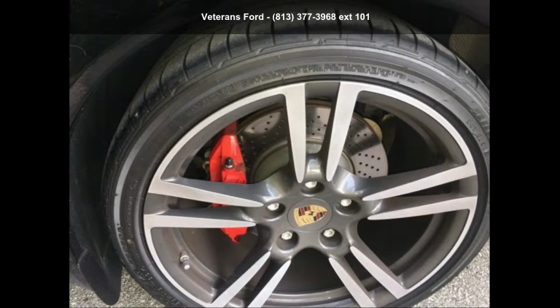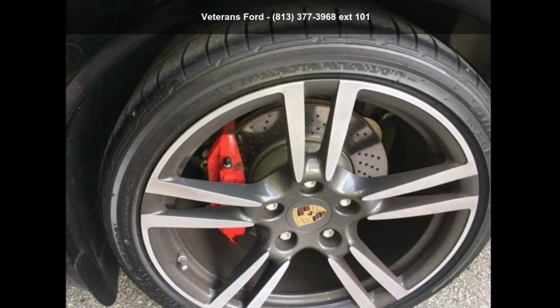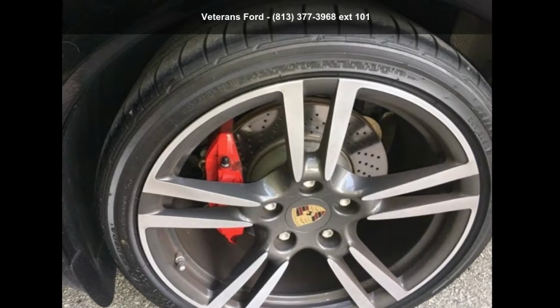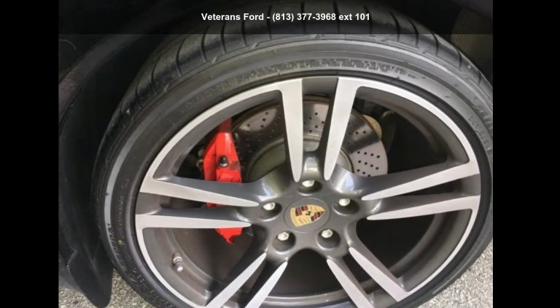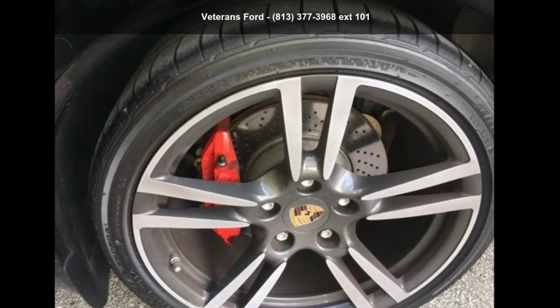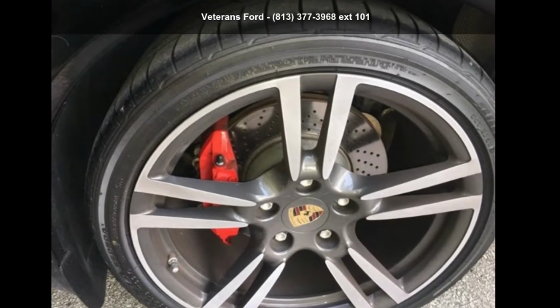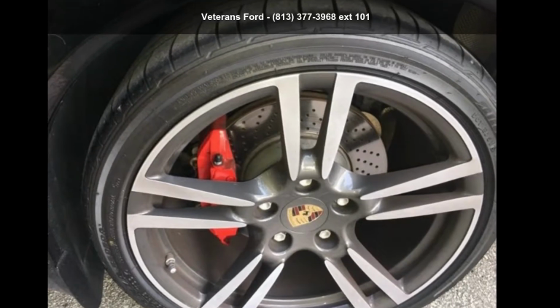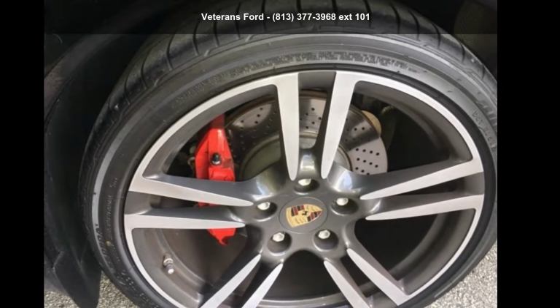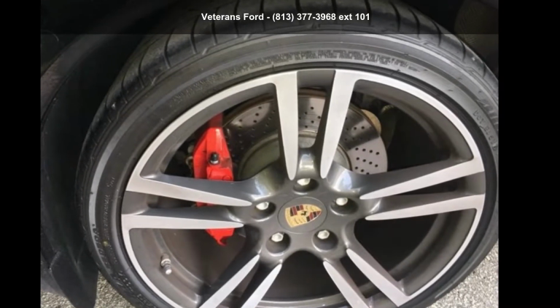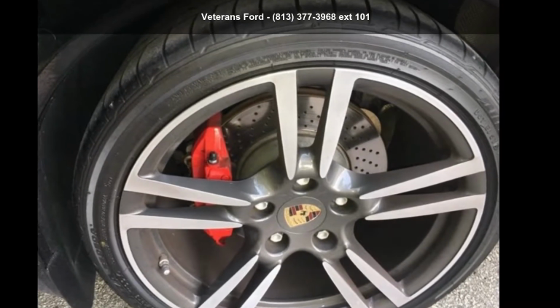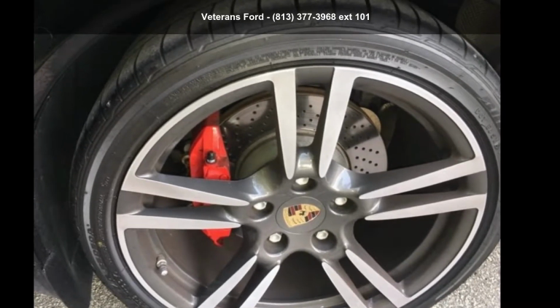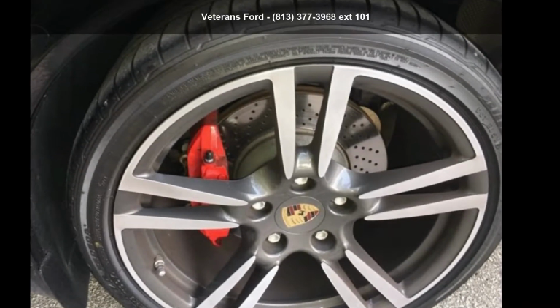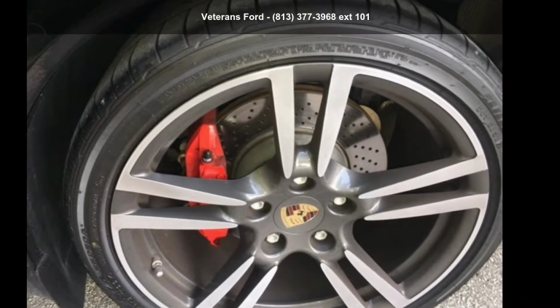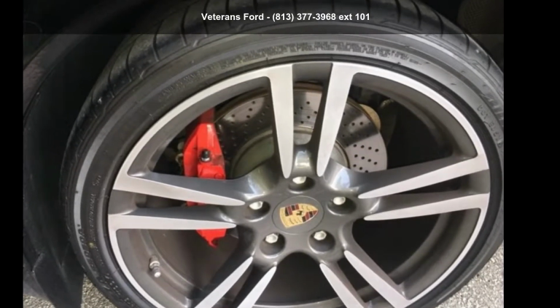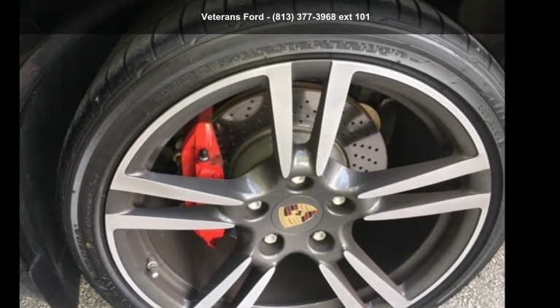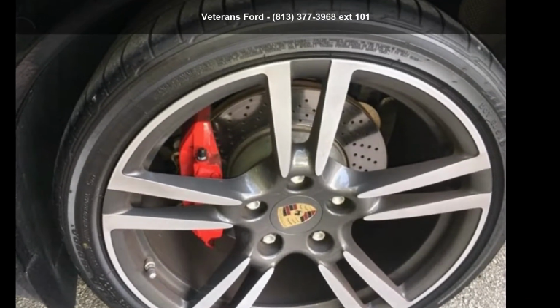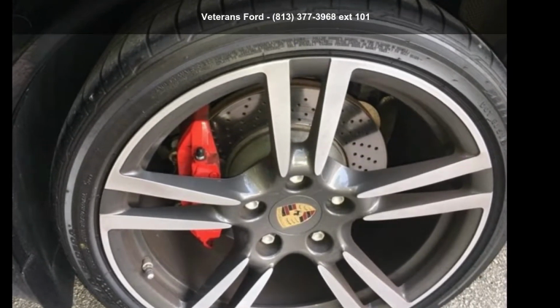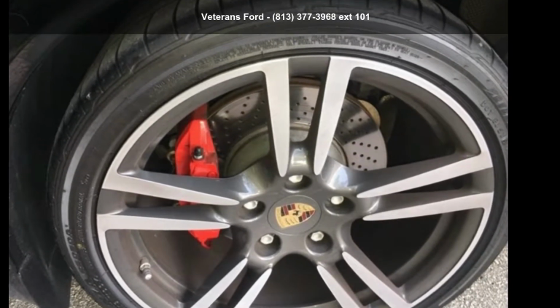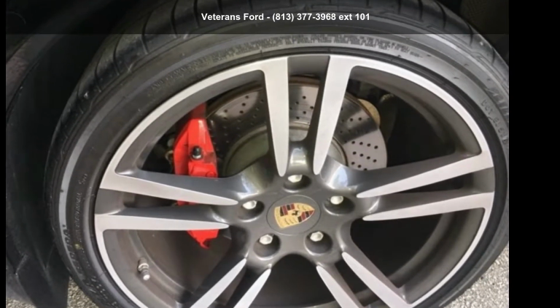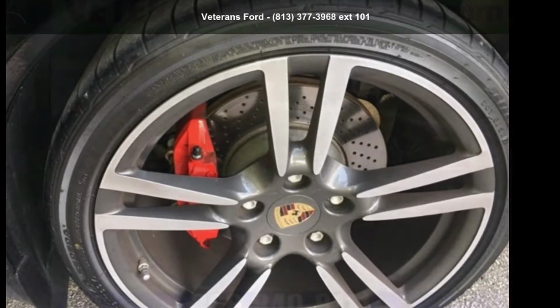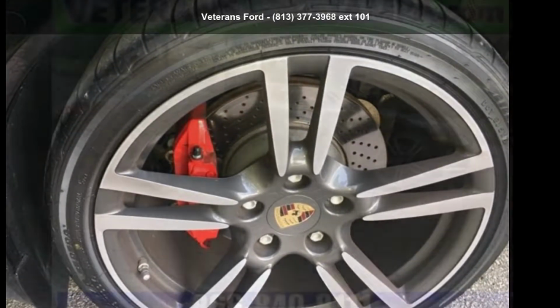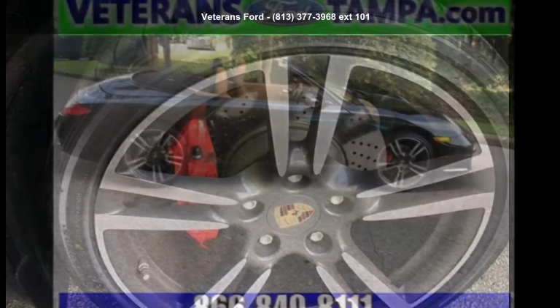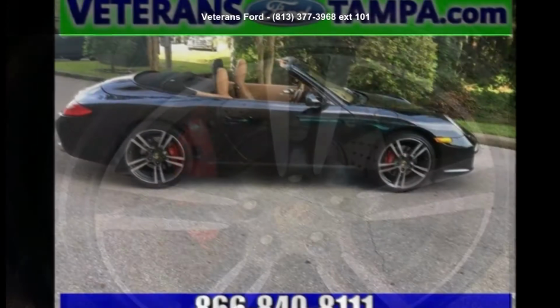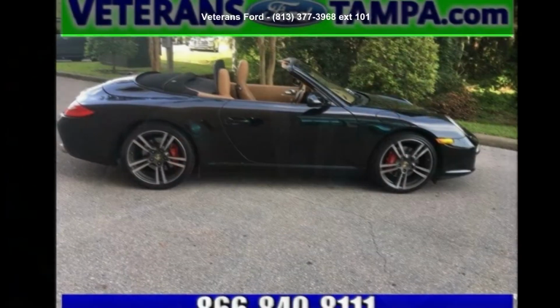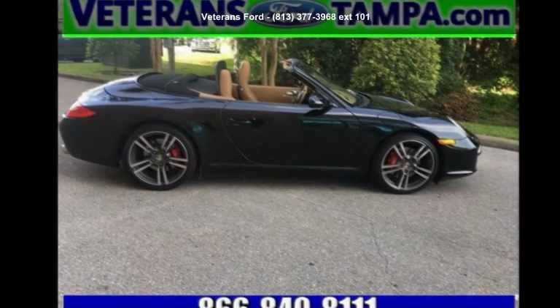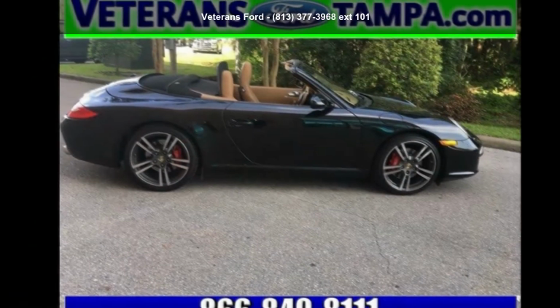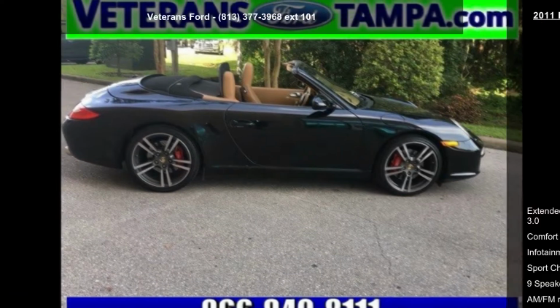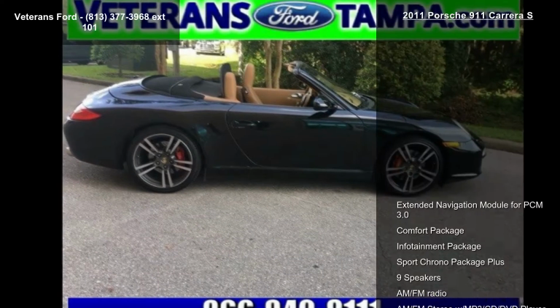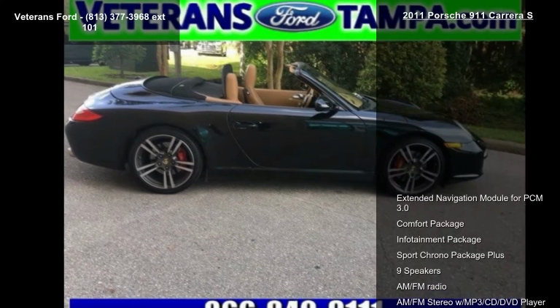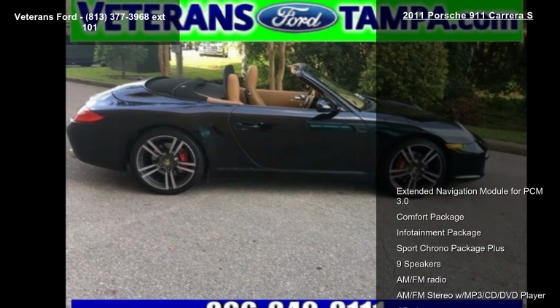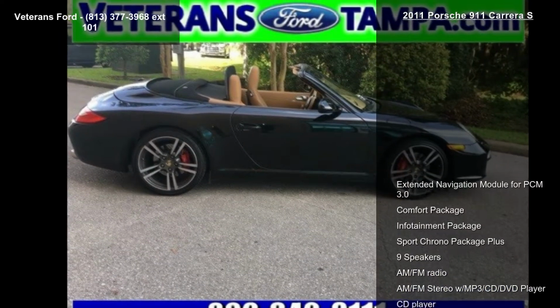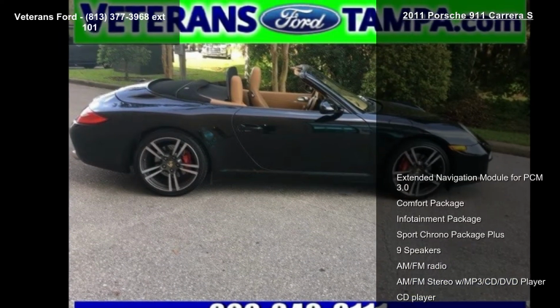Presenting the Porsche 2011 911 Carrera S. This may be the set of wheels you've been looking for.